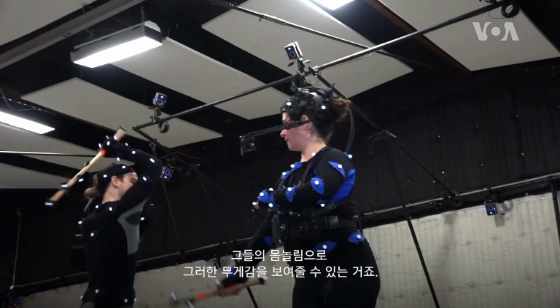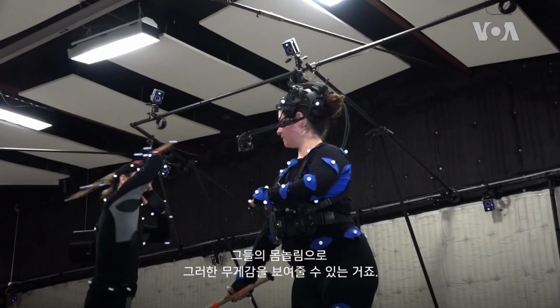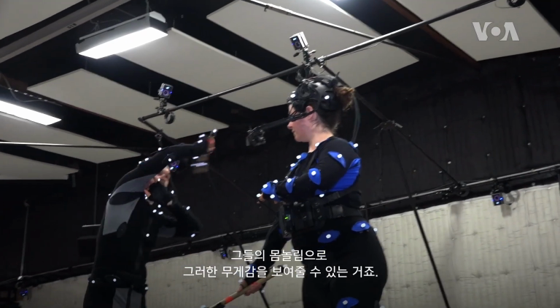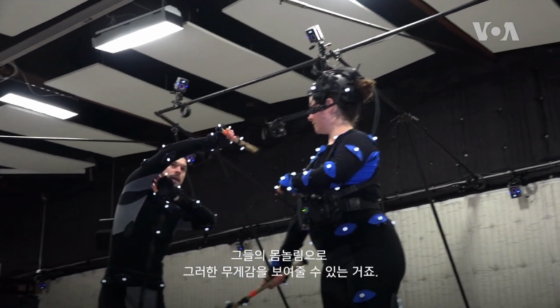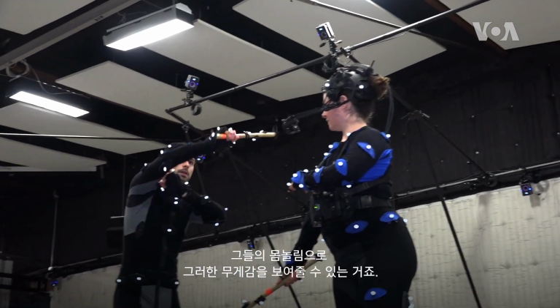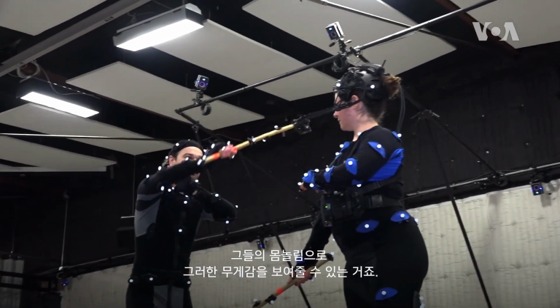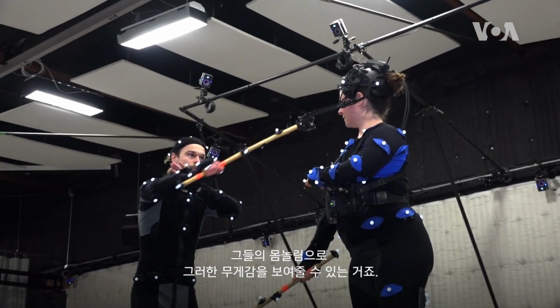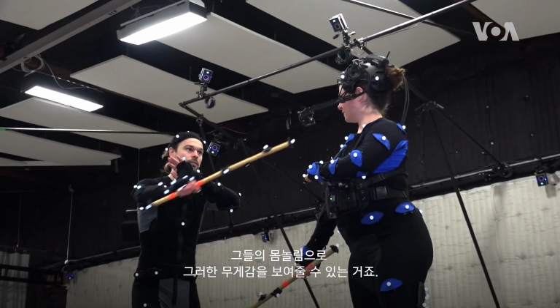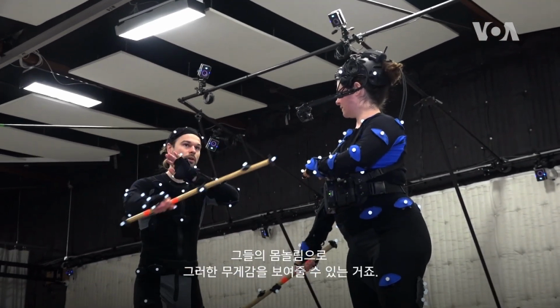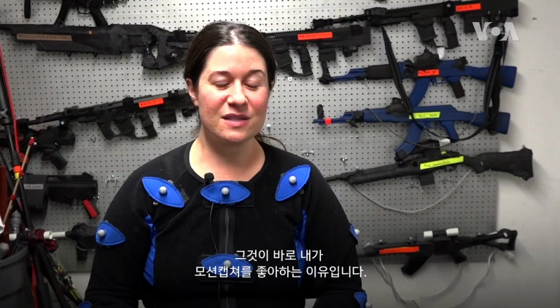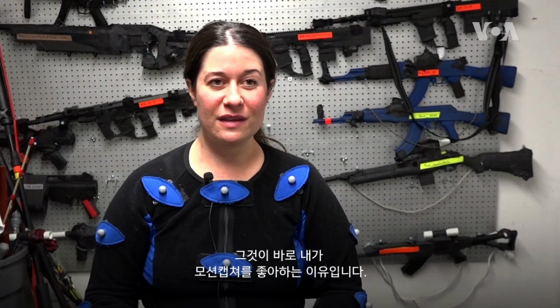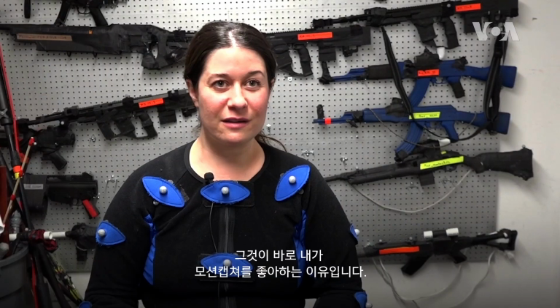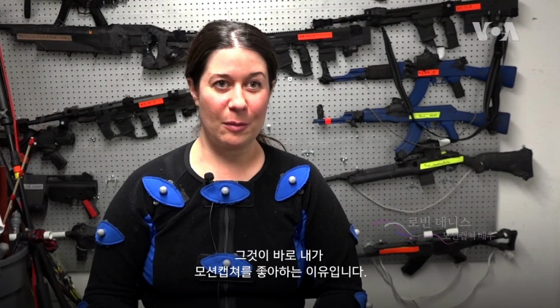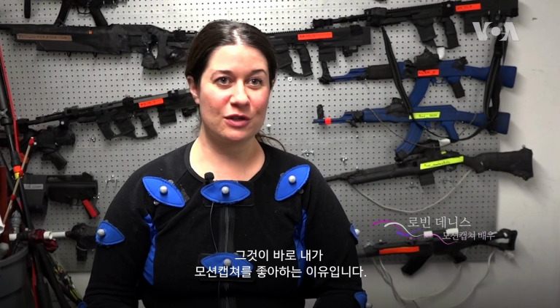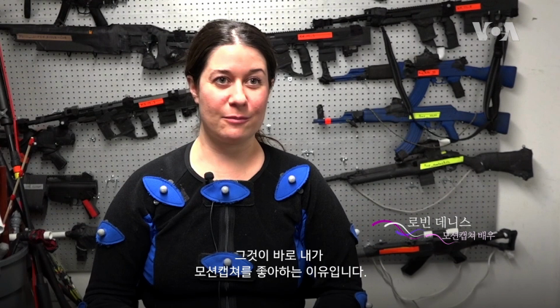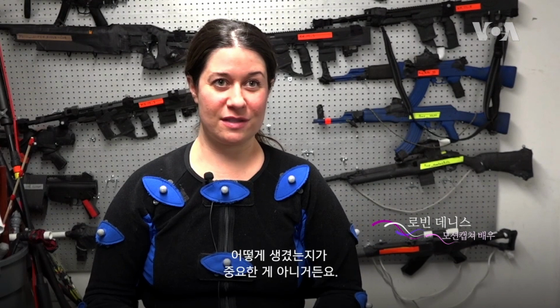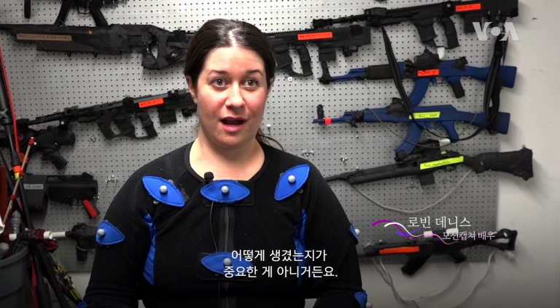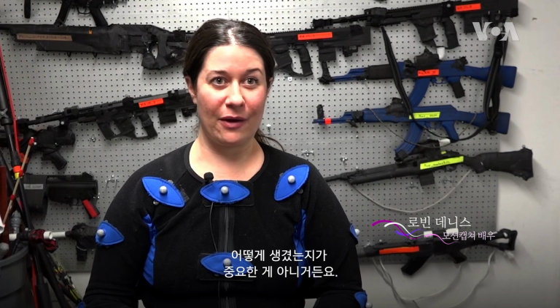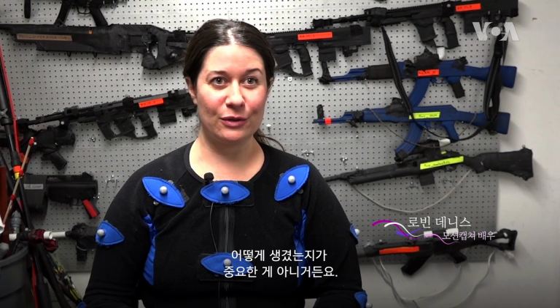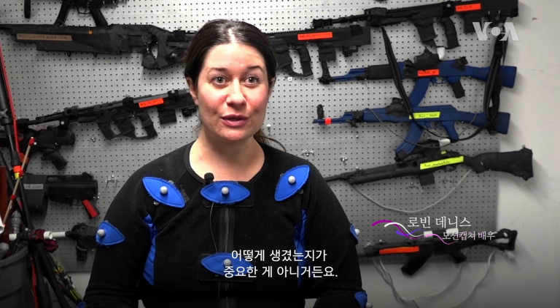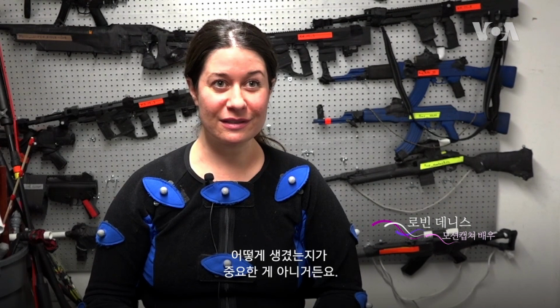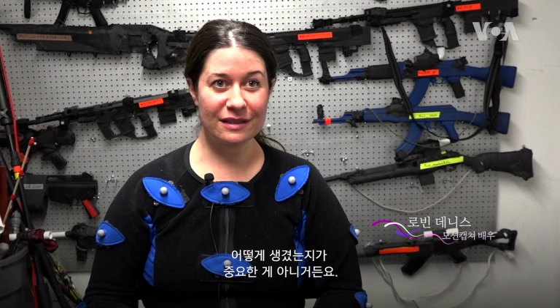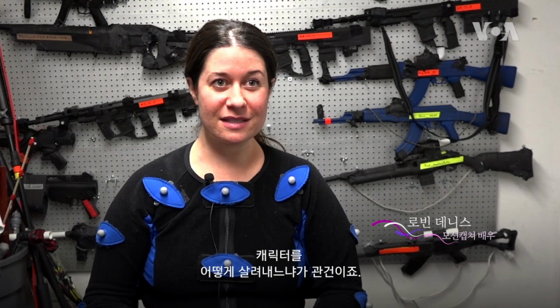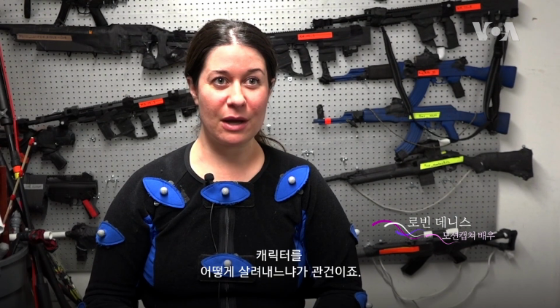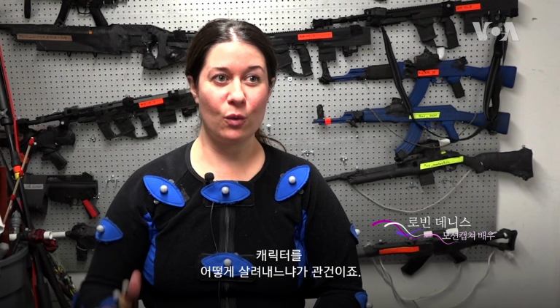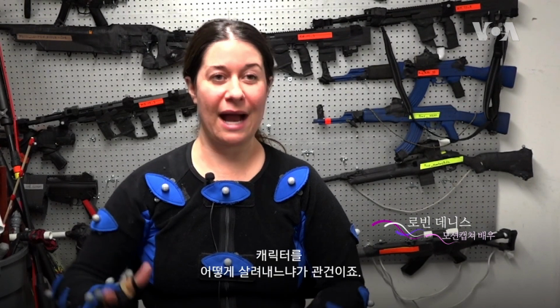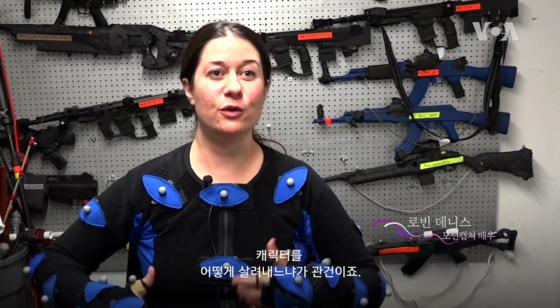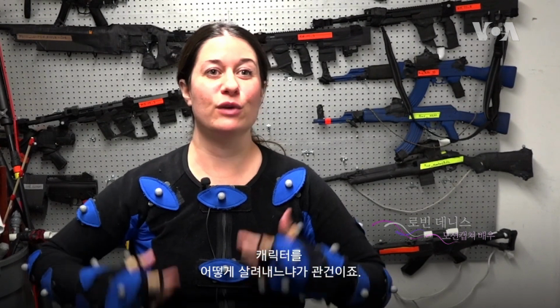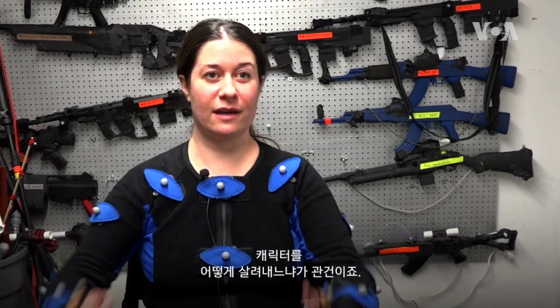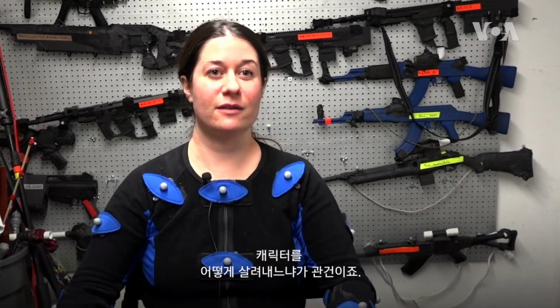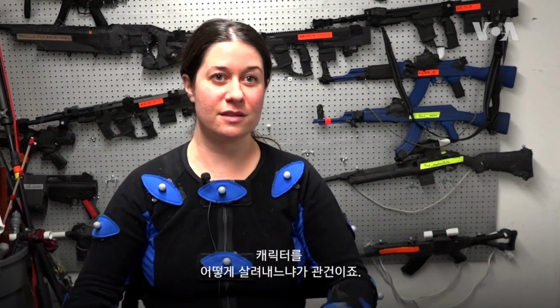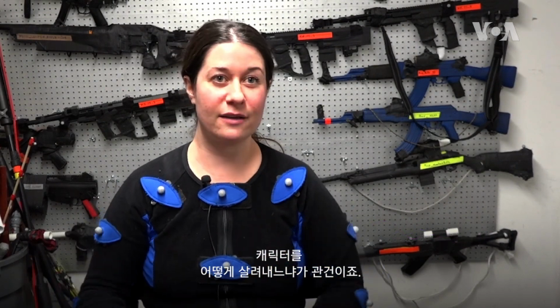That's why a very light person can play a very big, burly, heavy character if they are a good enough actor and can show that weight in their body movement. That's the one thing I love about motion capture — it's not about how you look, it's about how you bring the character to life.